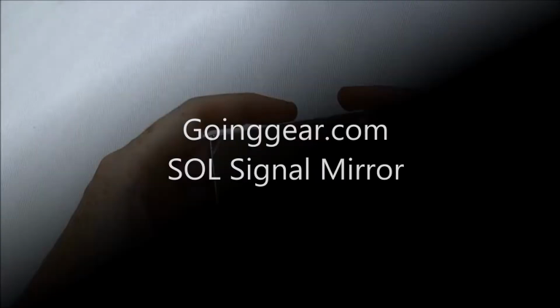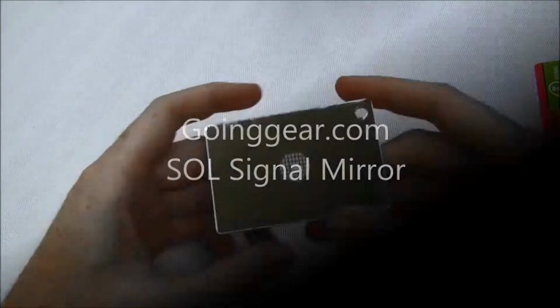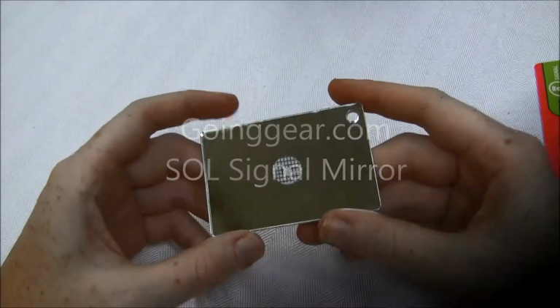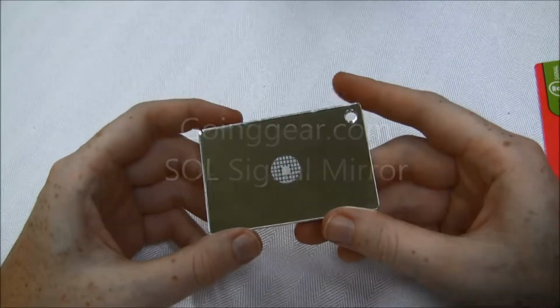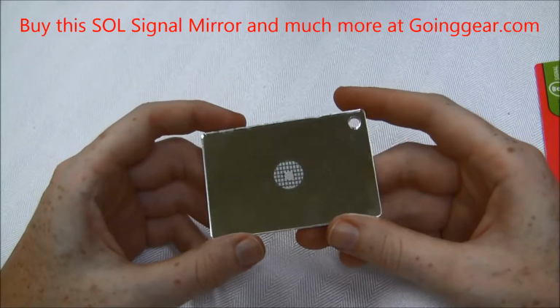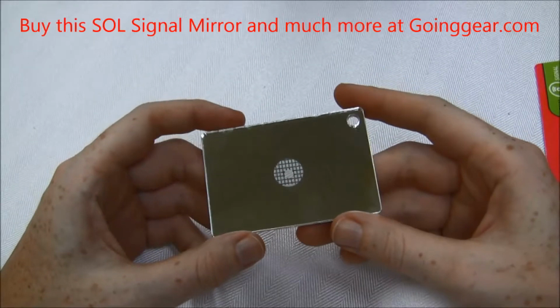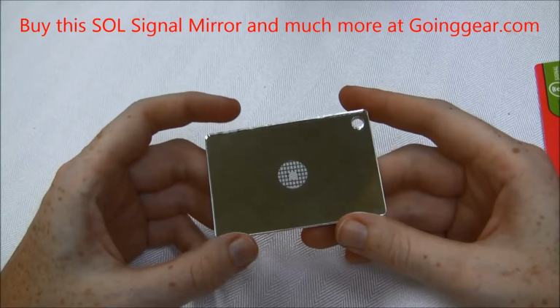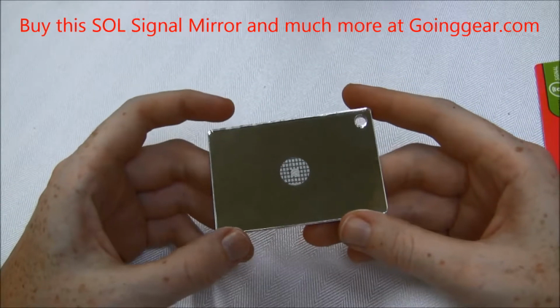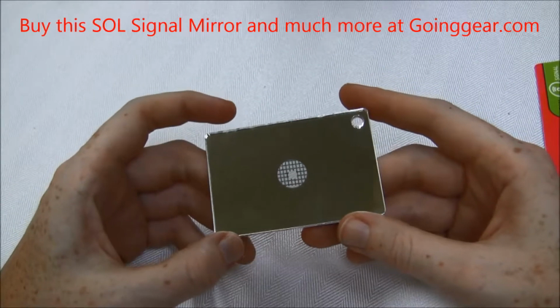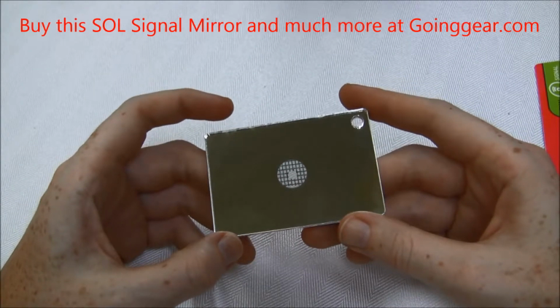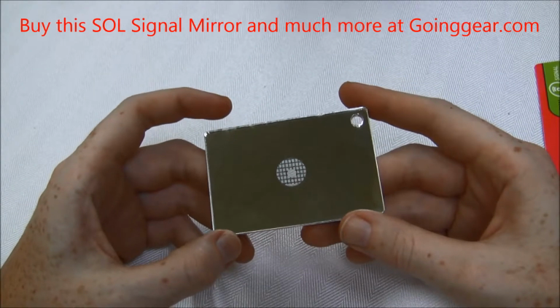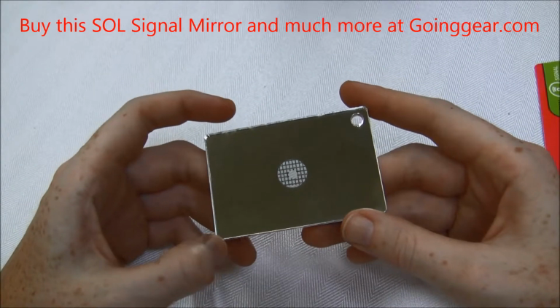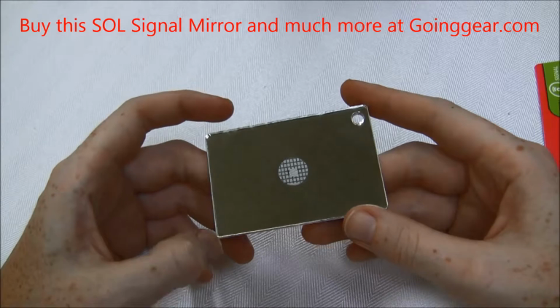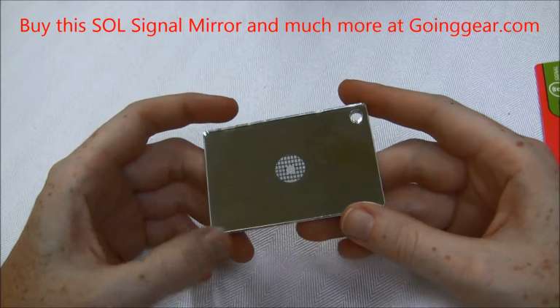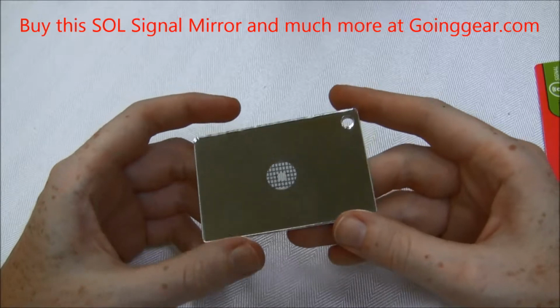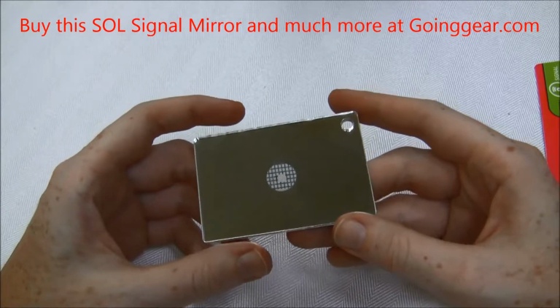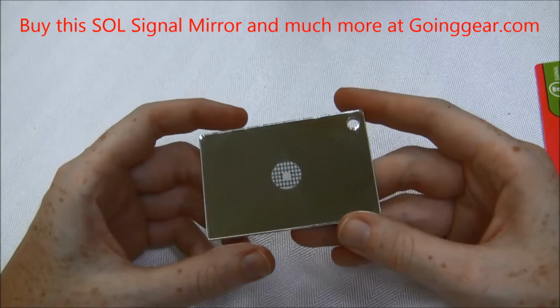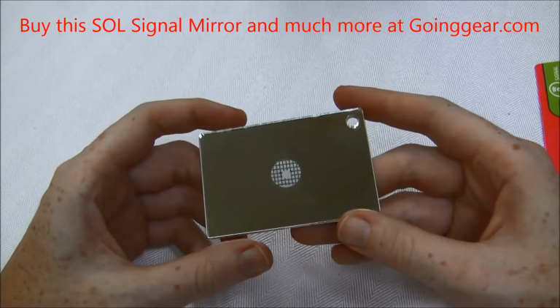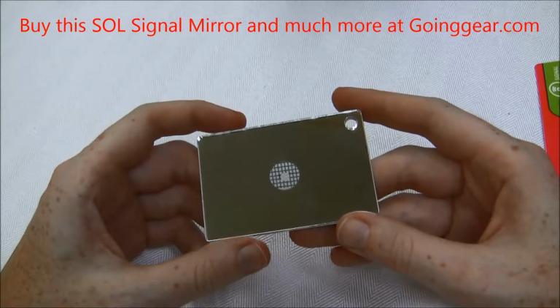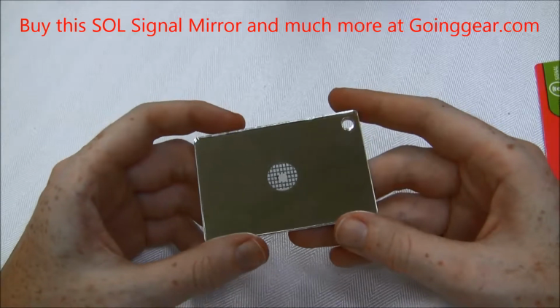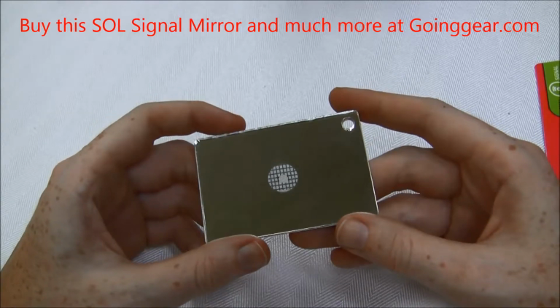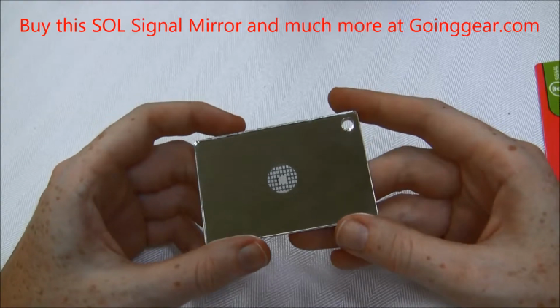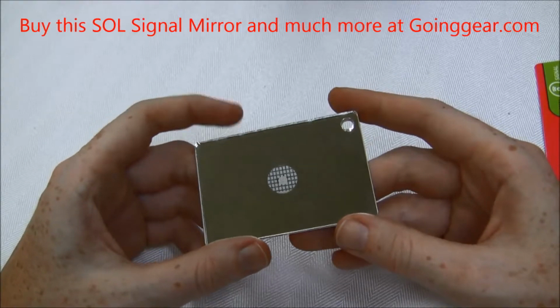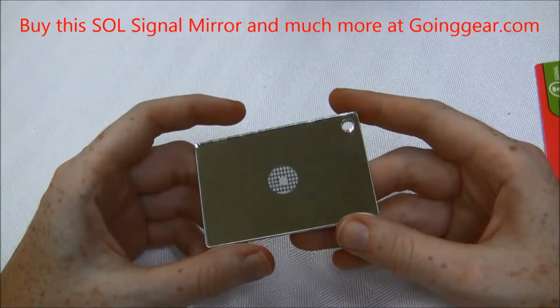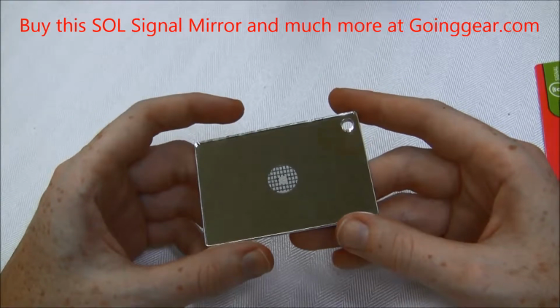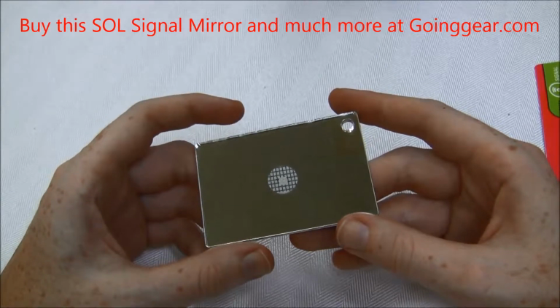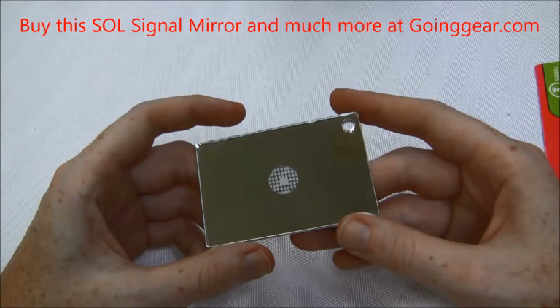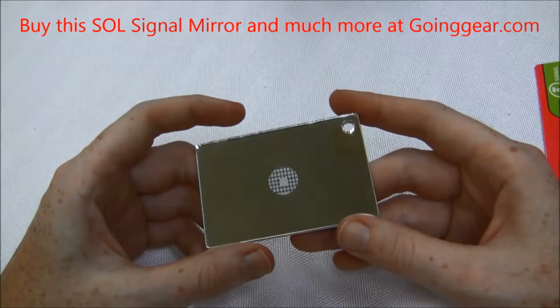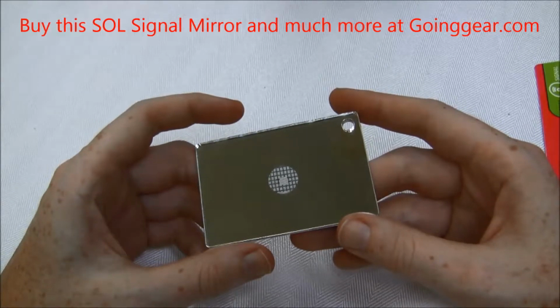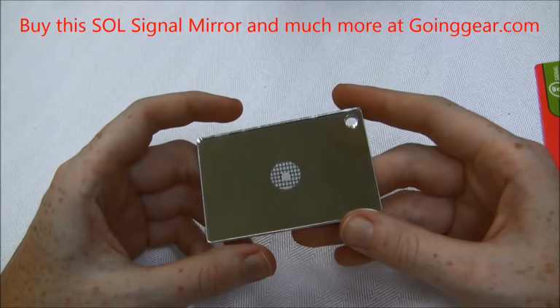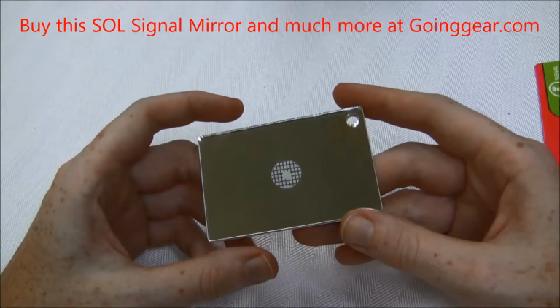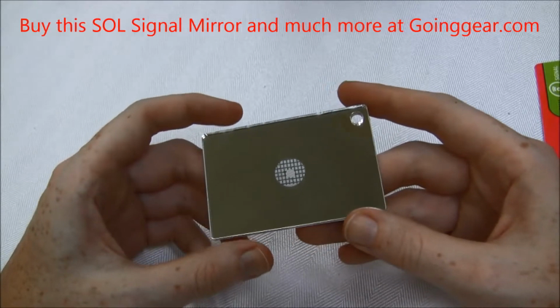Hey guys, it's Jenny at goinggear.com and I have the Rescue Flash Signal Mirror by Survive Outdoors Longer.